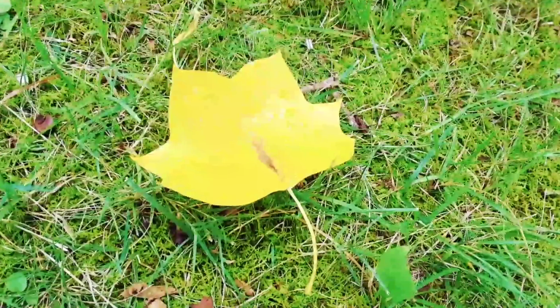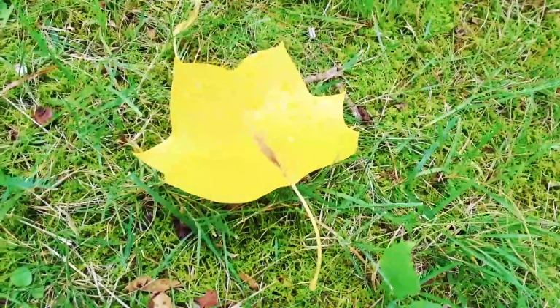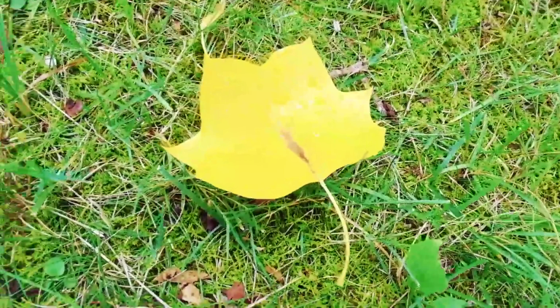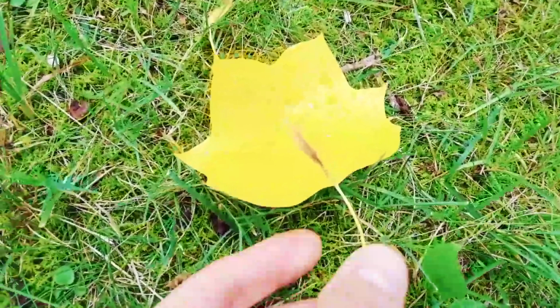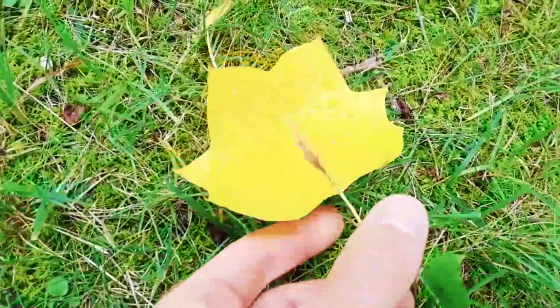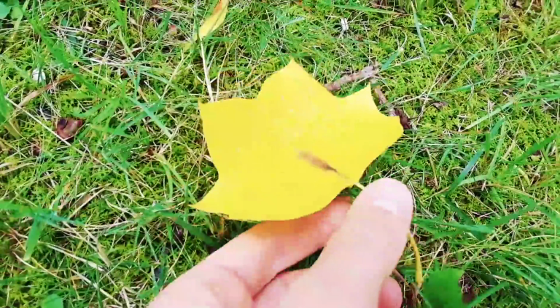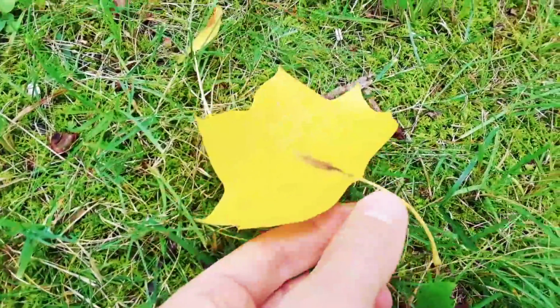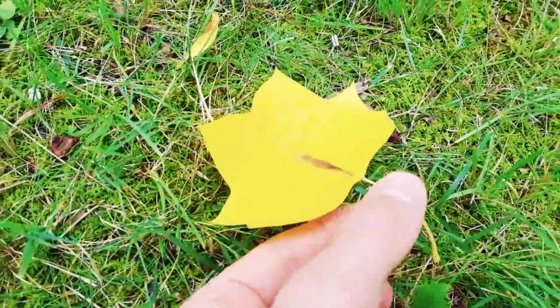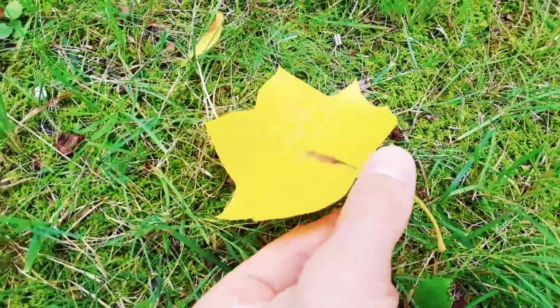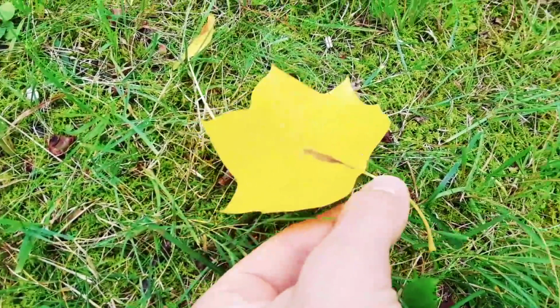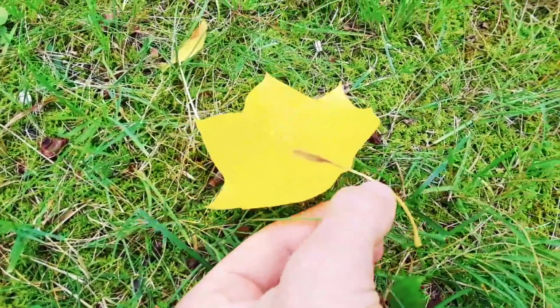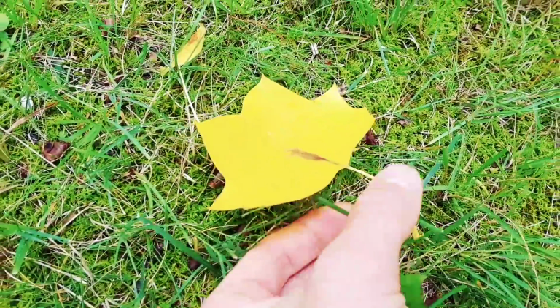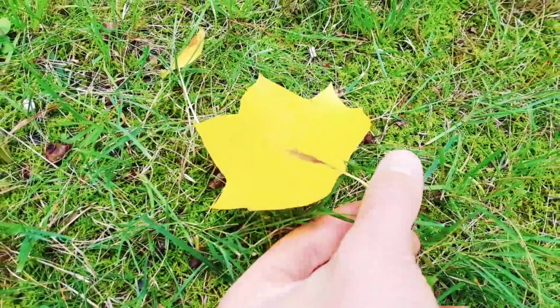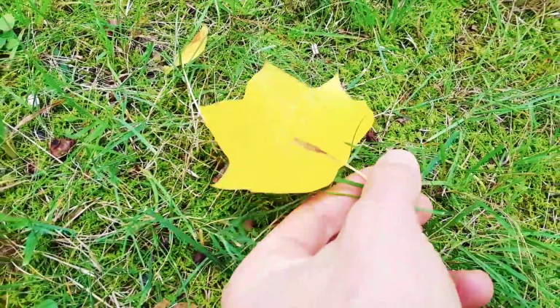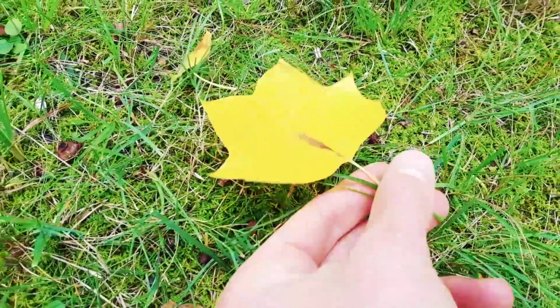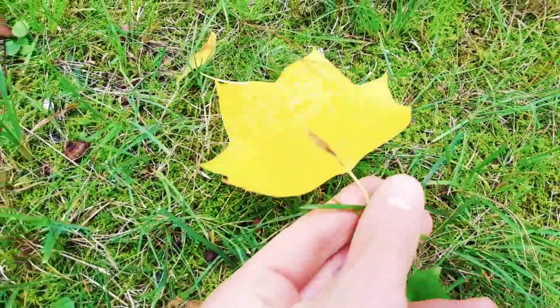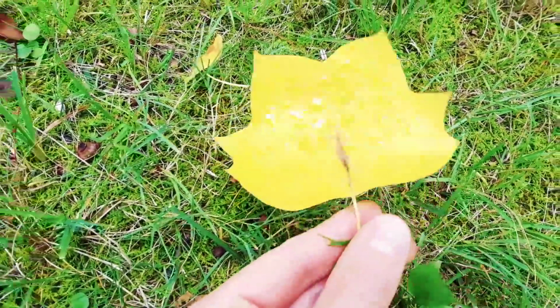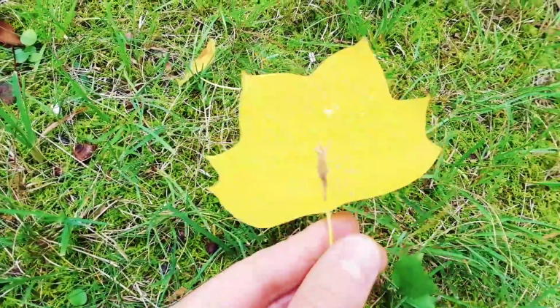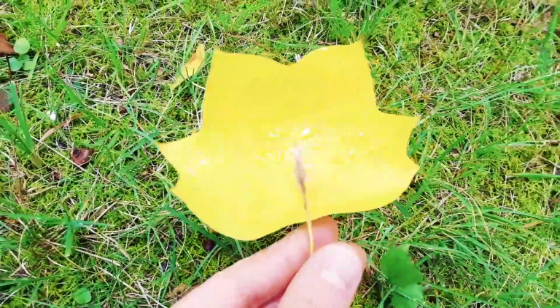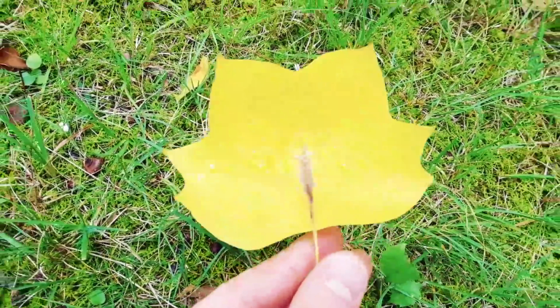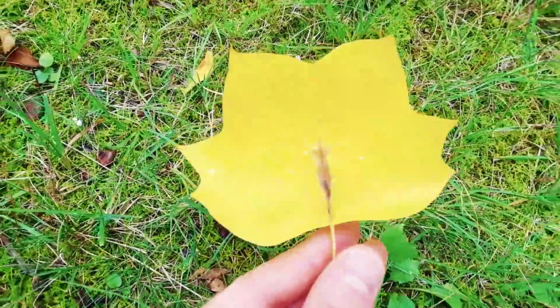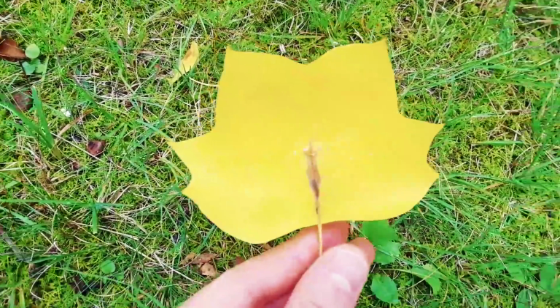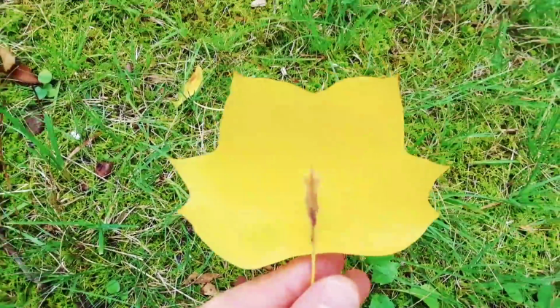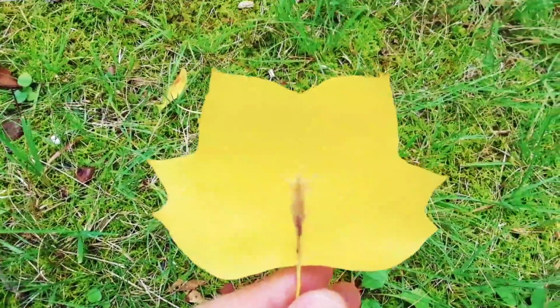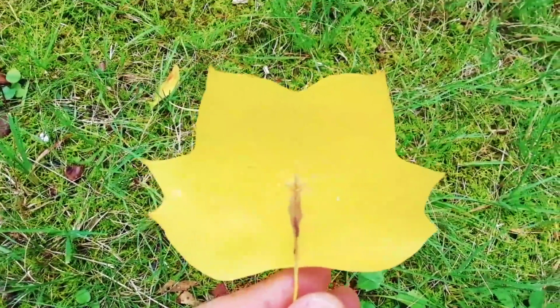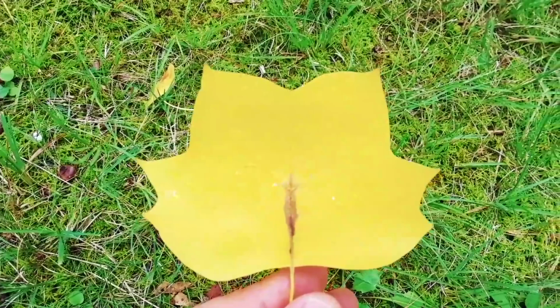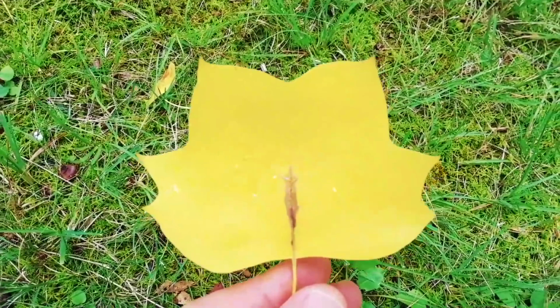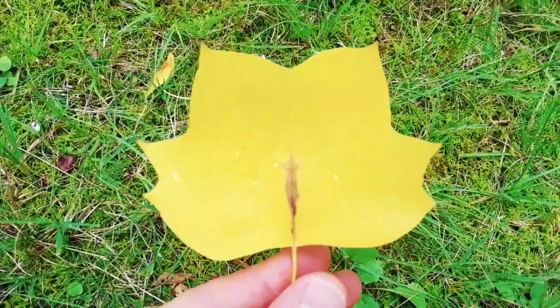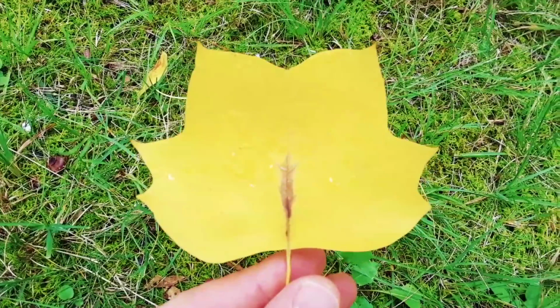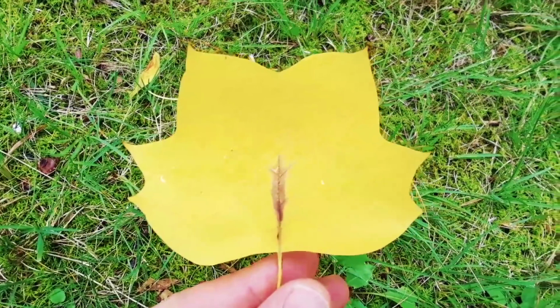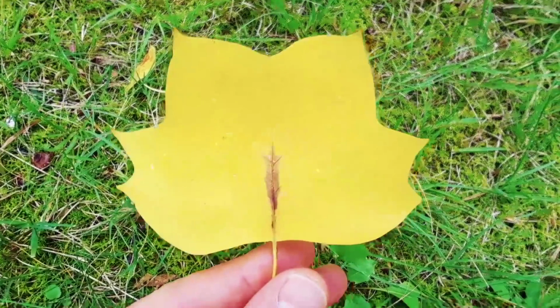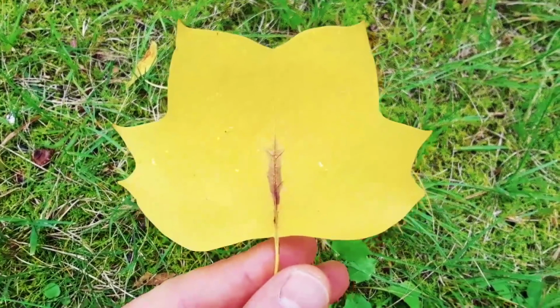Check out this yellow tulip tree — the perfect color yellow.